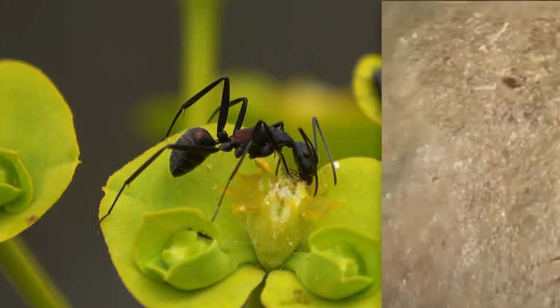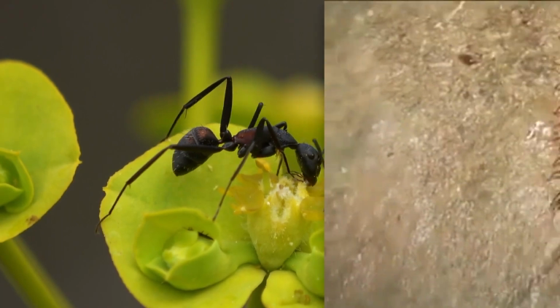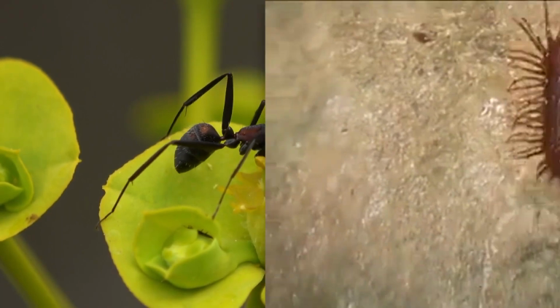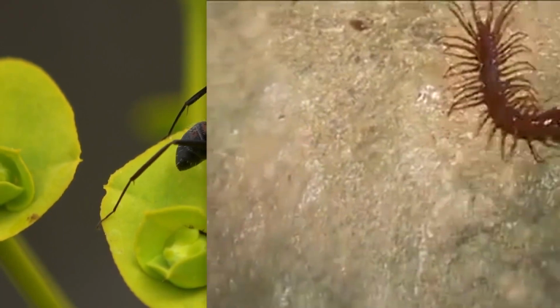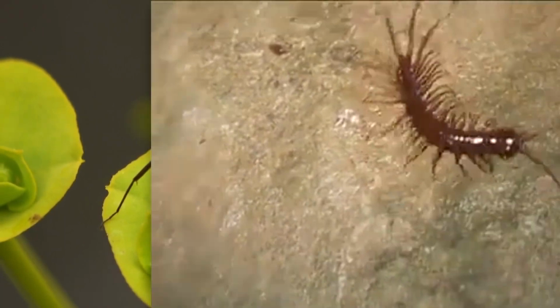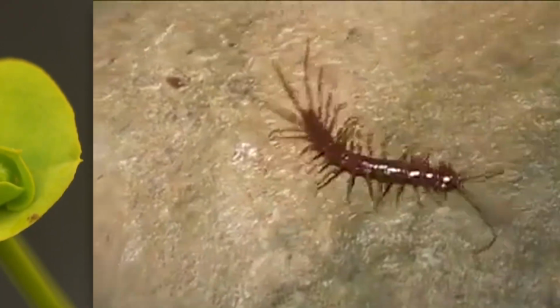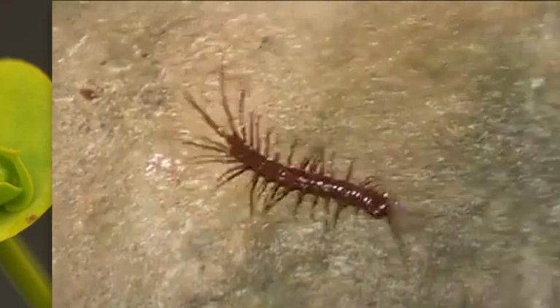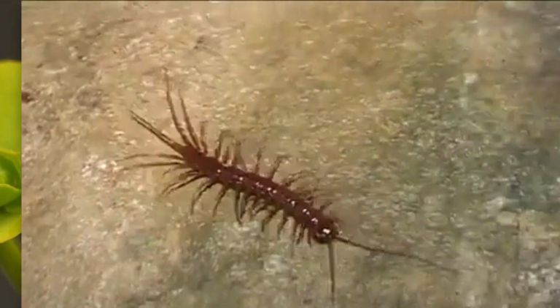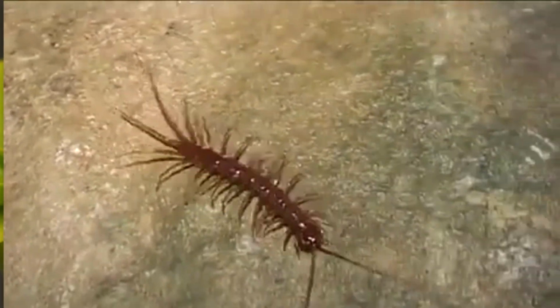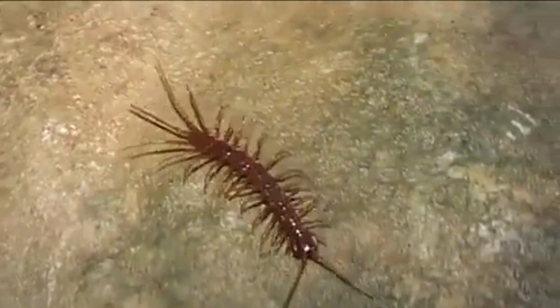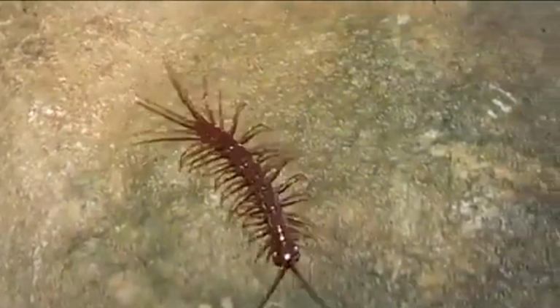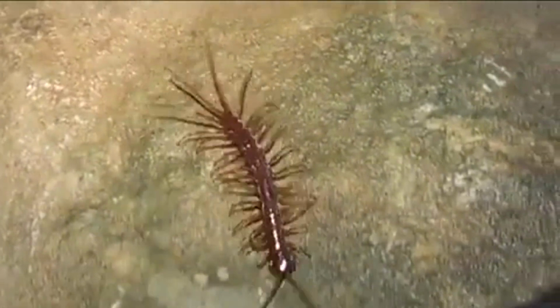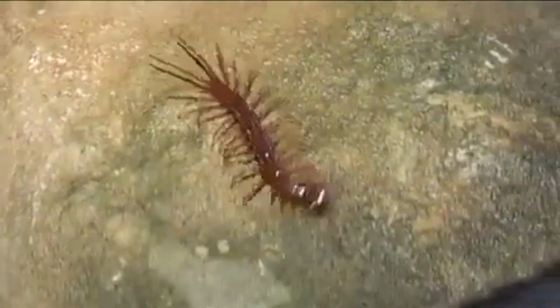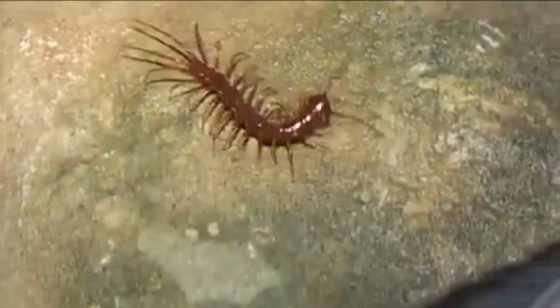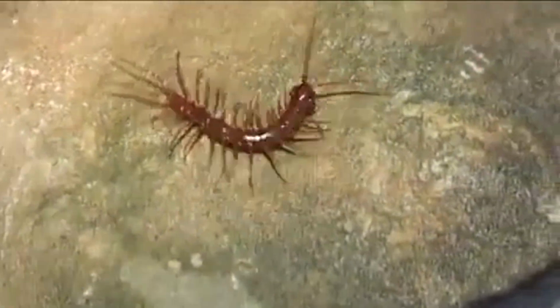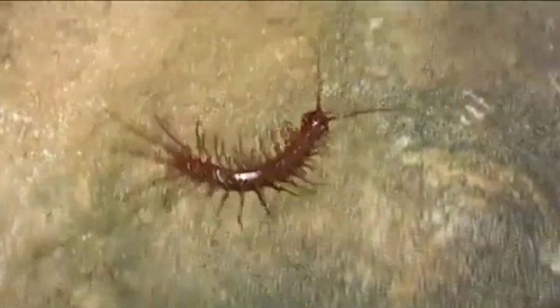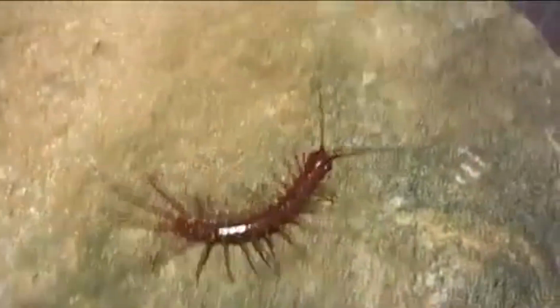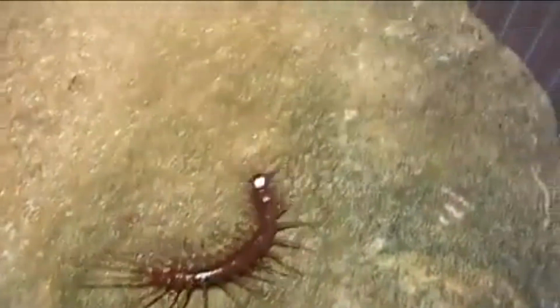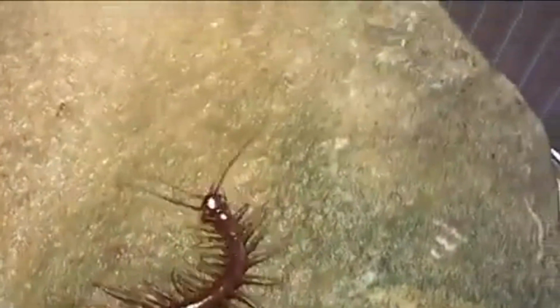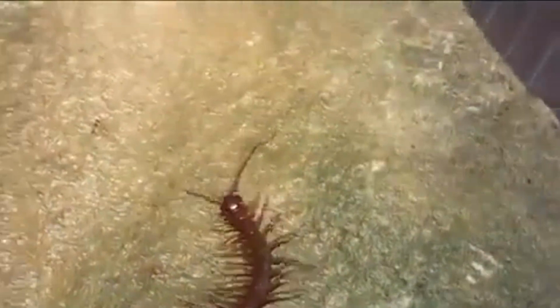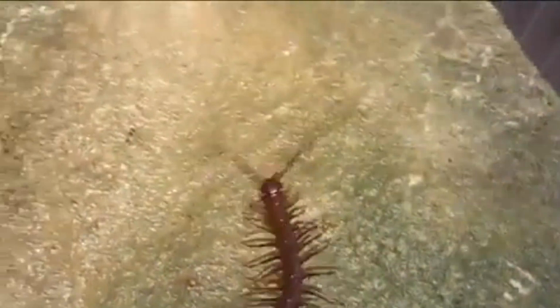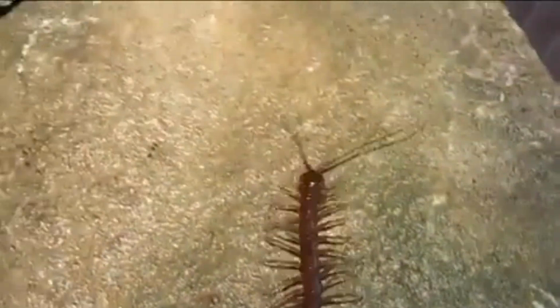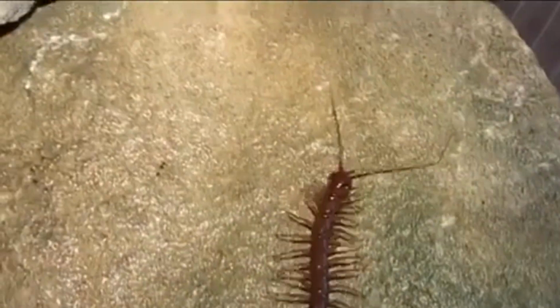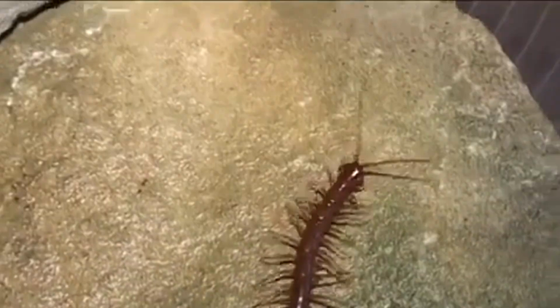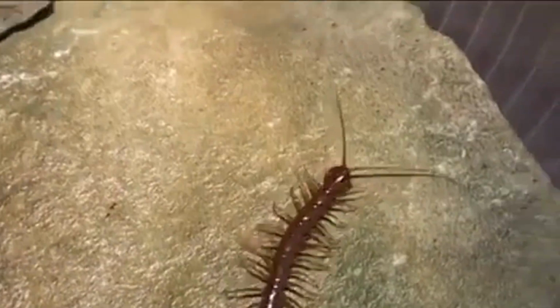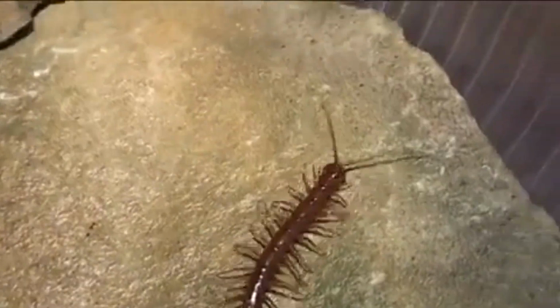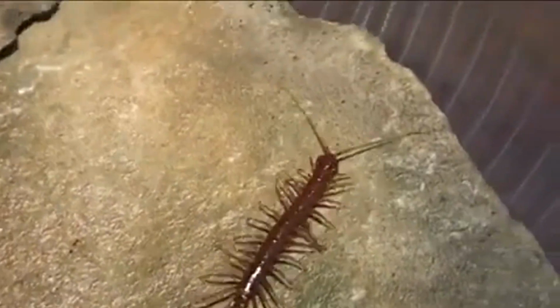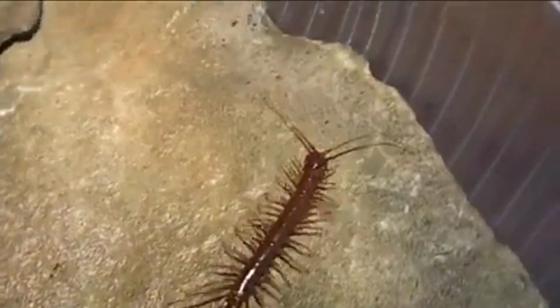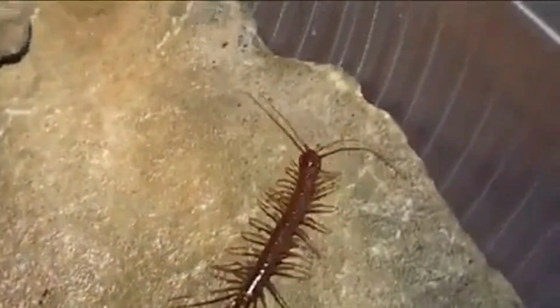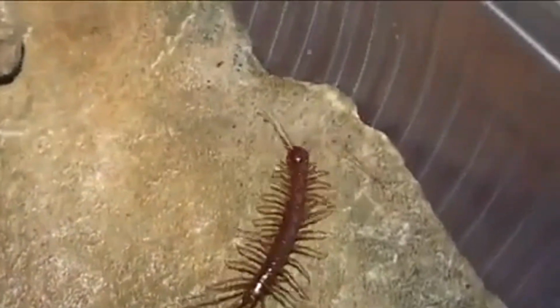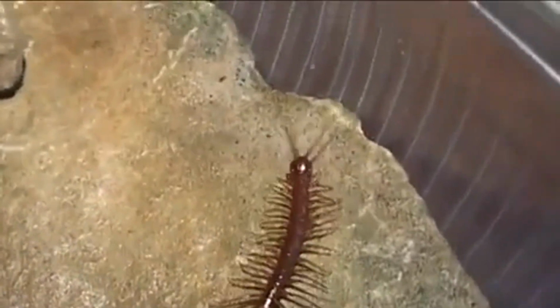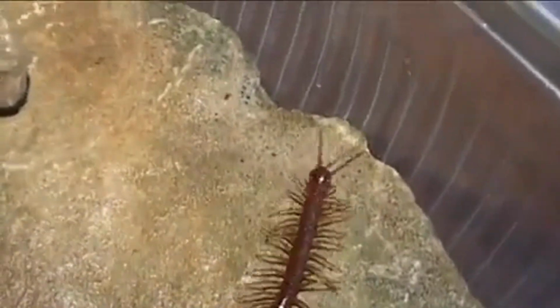Although they're small, stone centipedes can live for years. On average, they can live to be 4 to 7 years old.